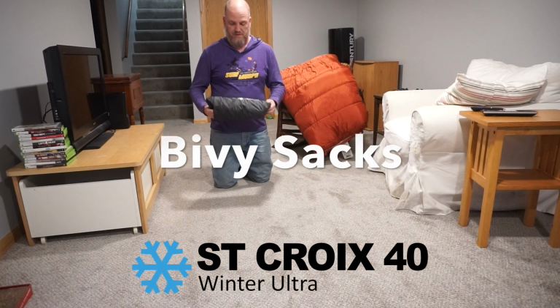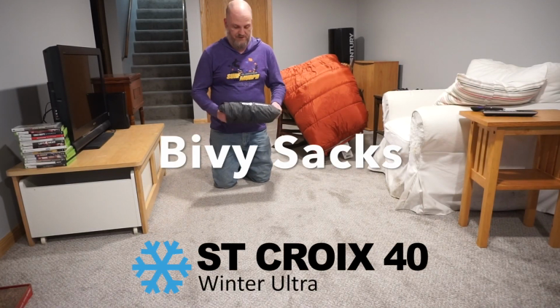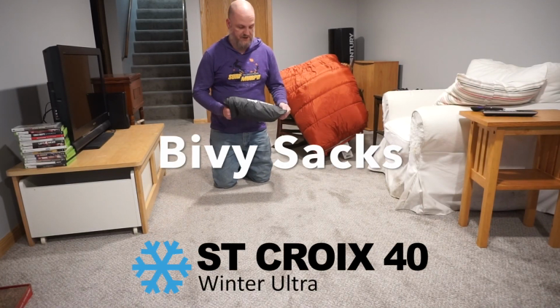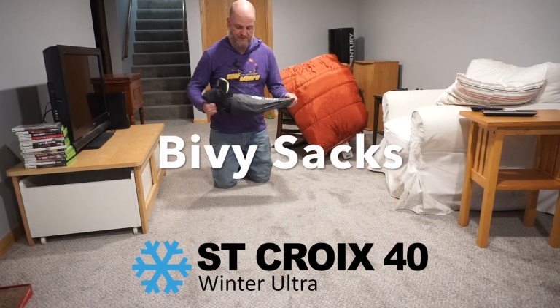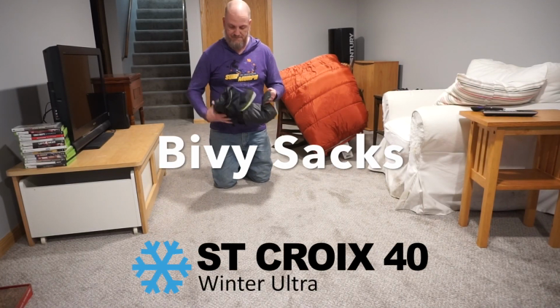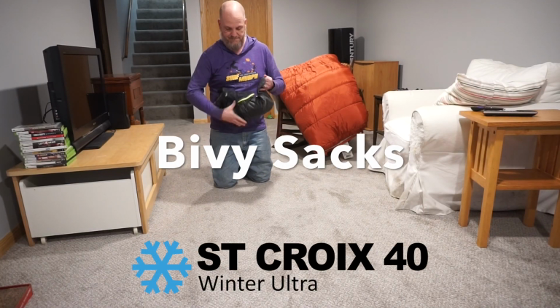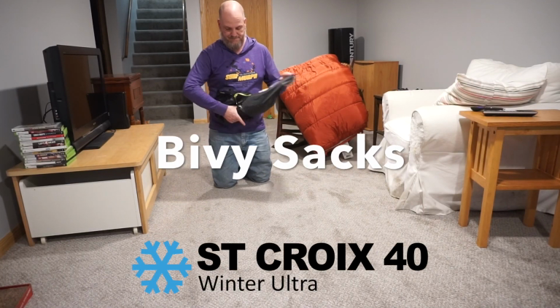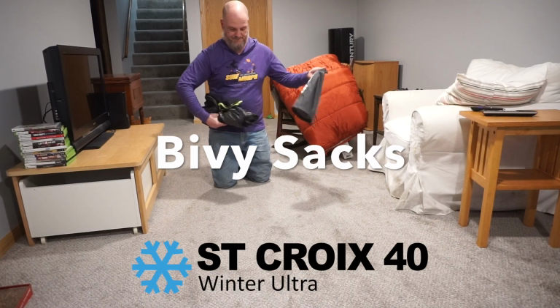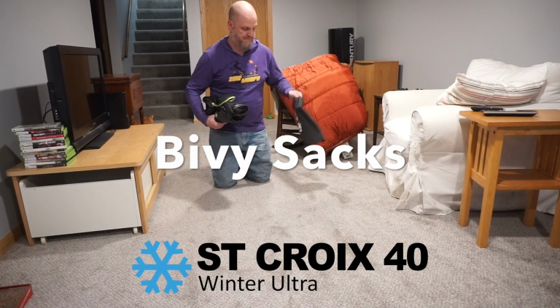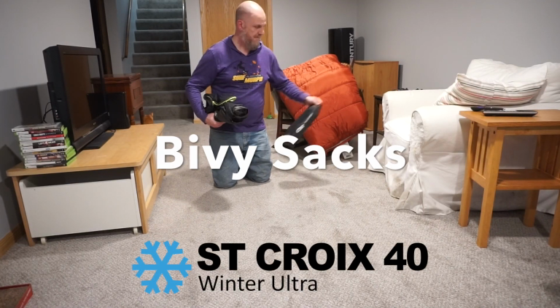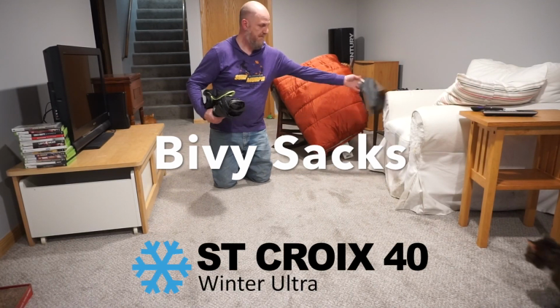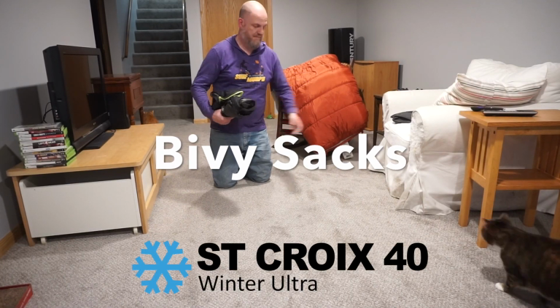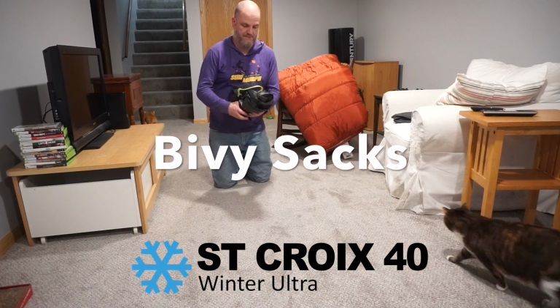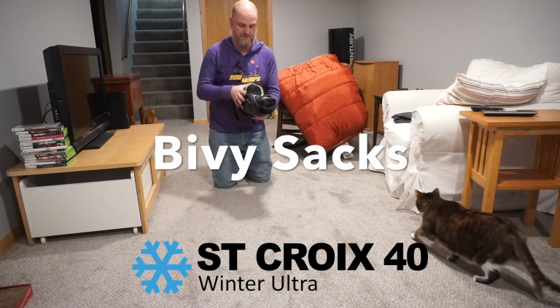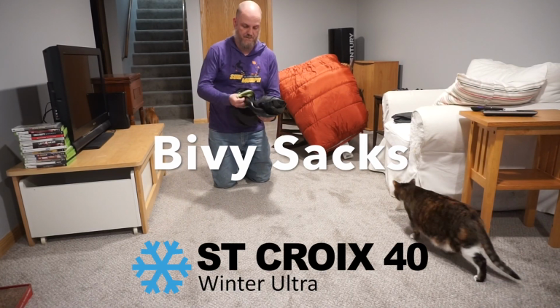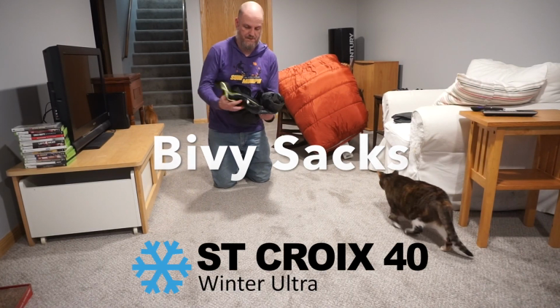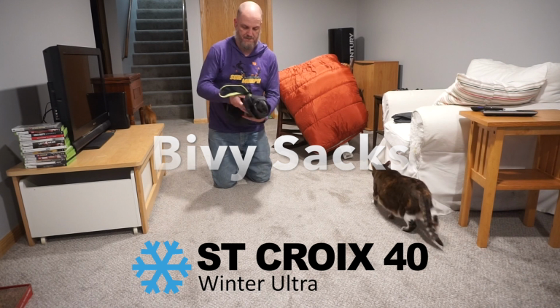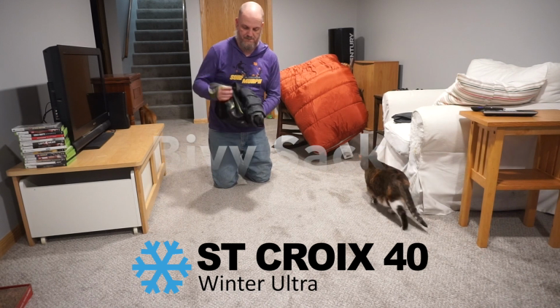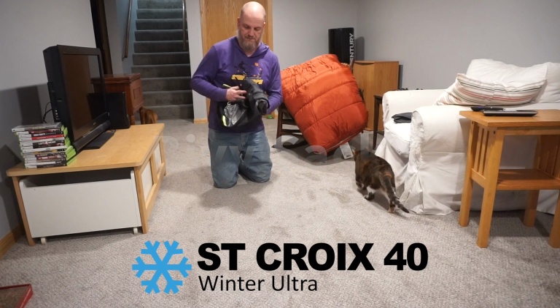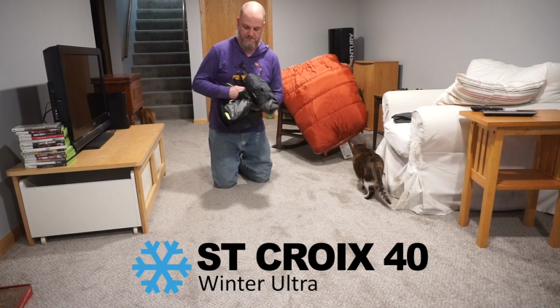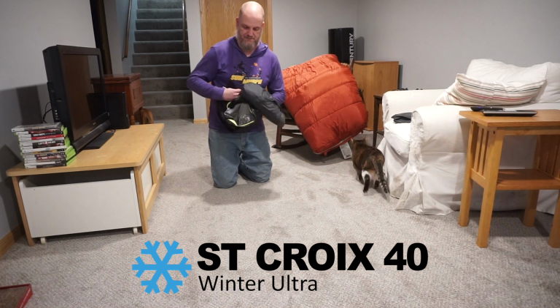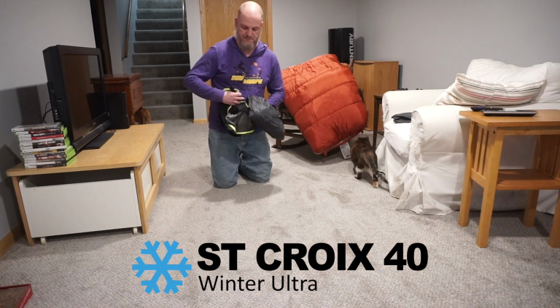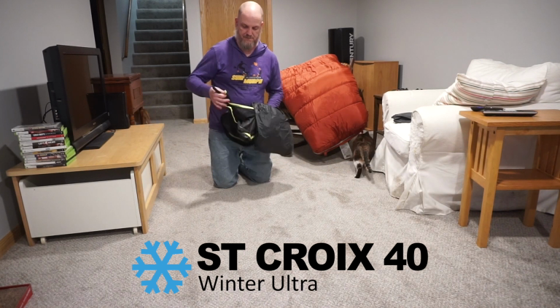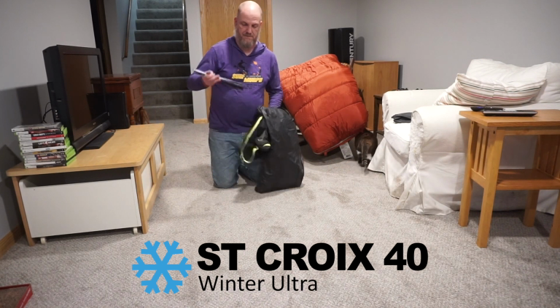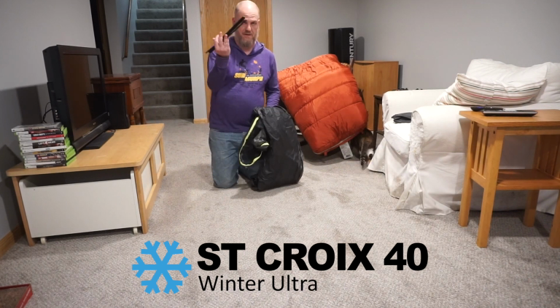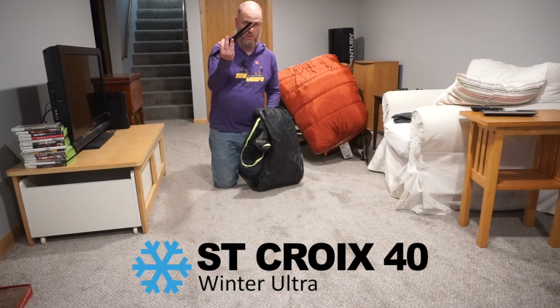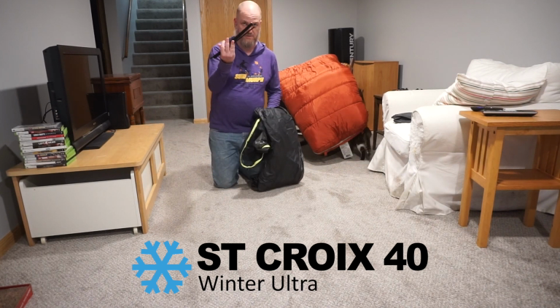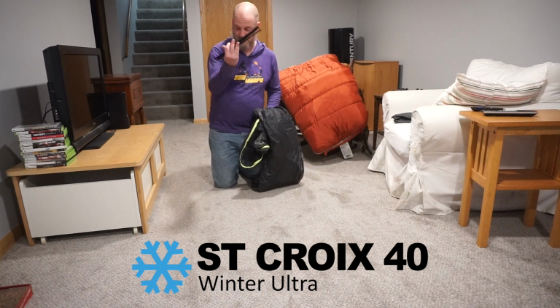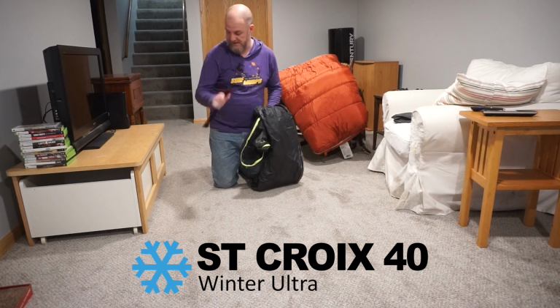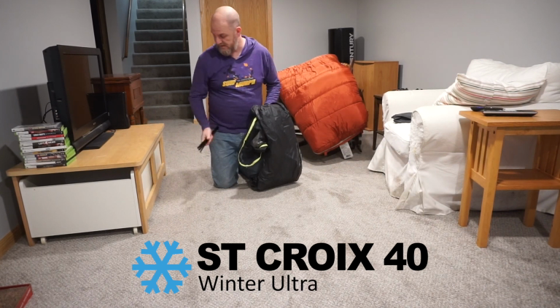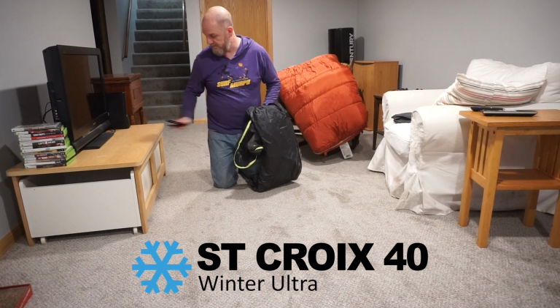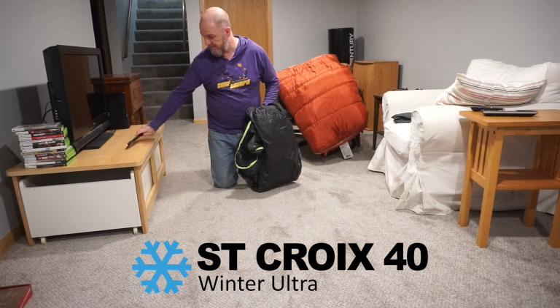Hey folks, Jameson here from St. Croix 40. Today we're talking about bivvies.